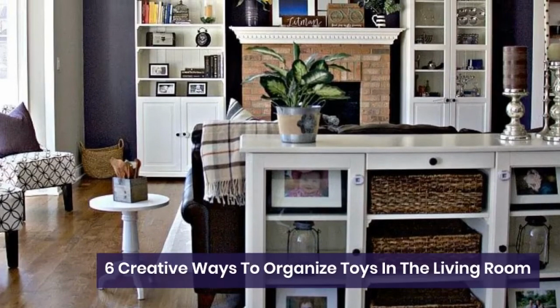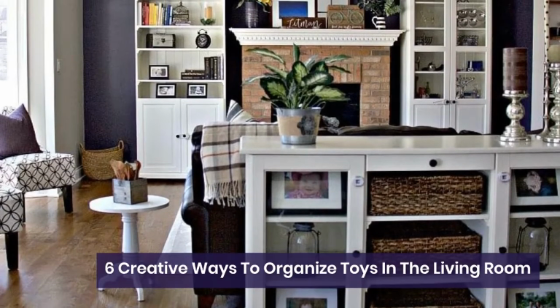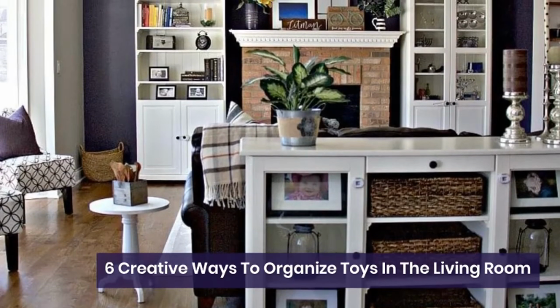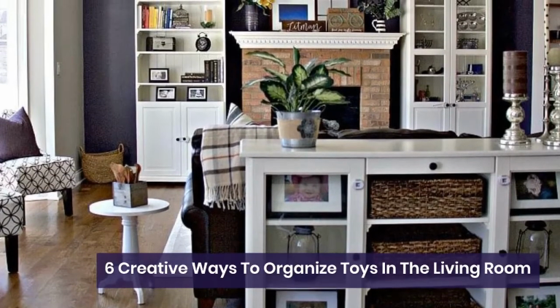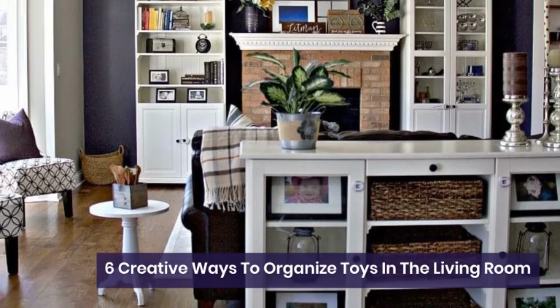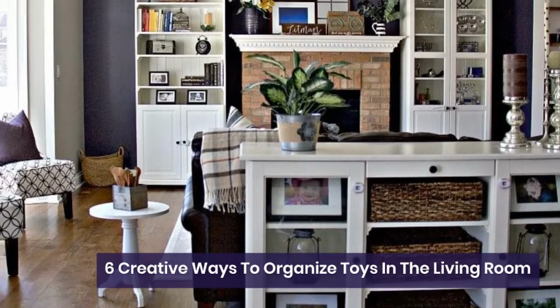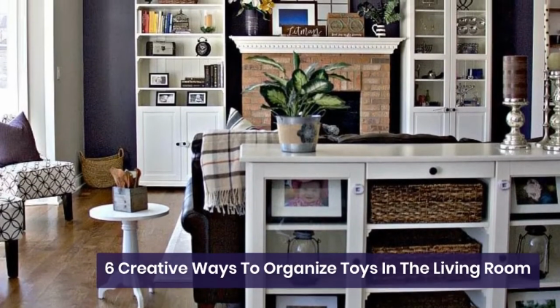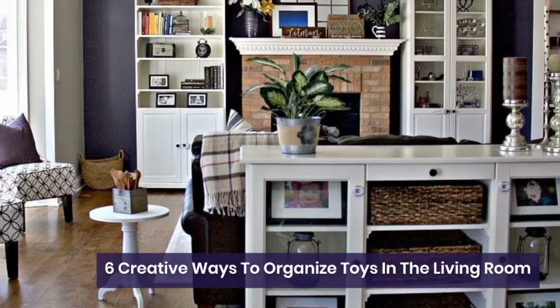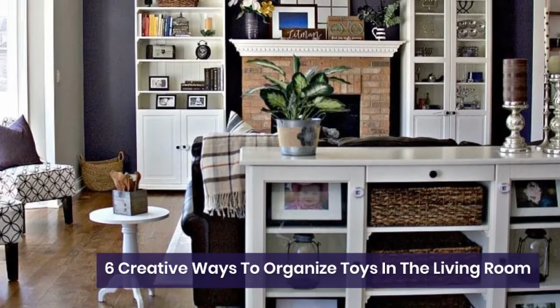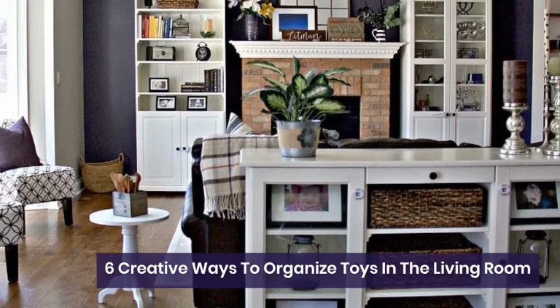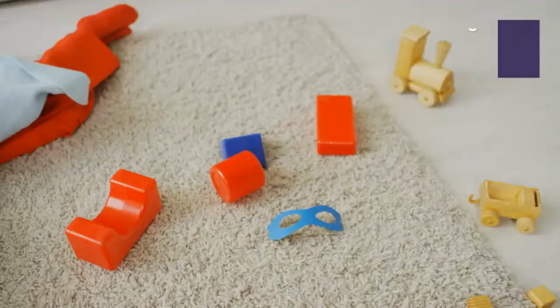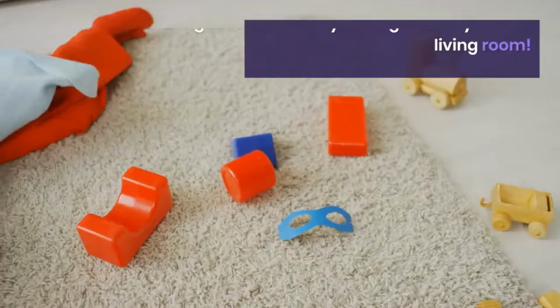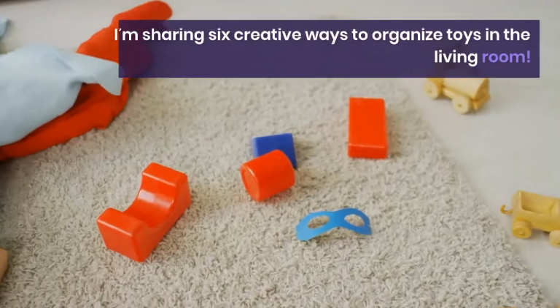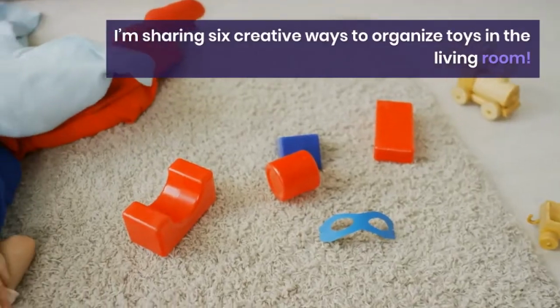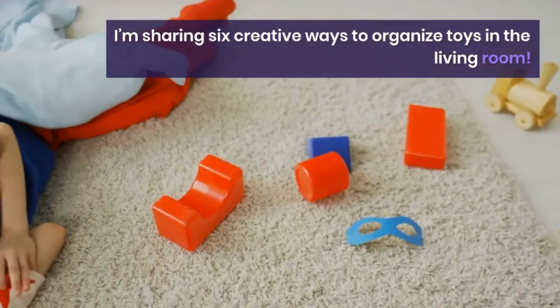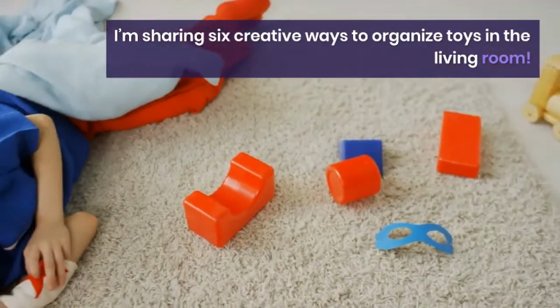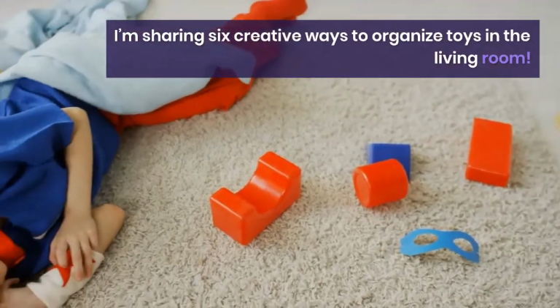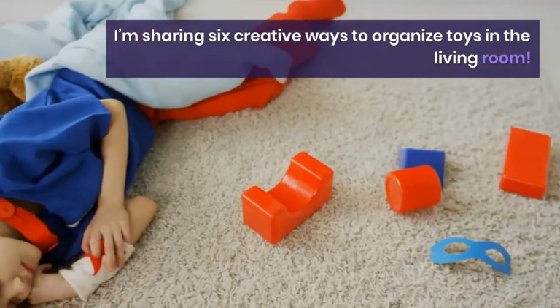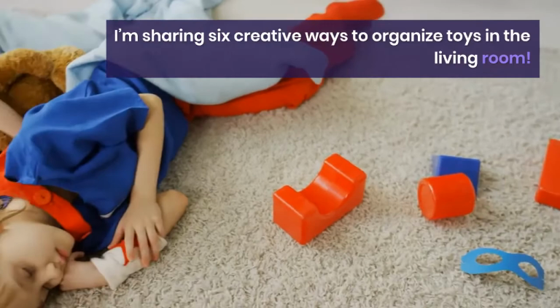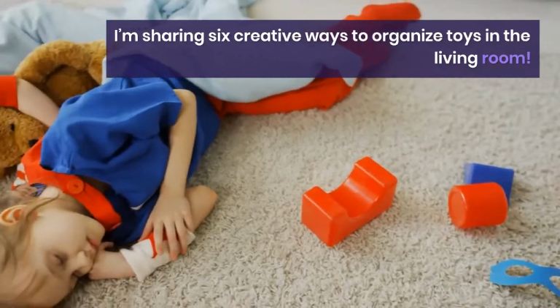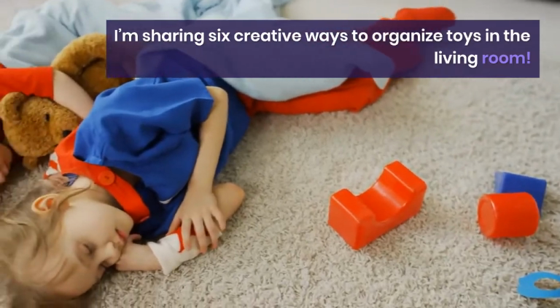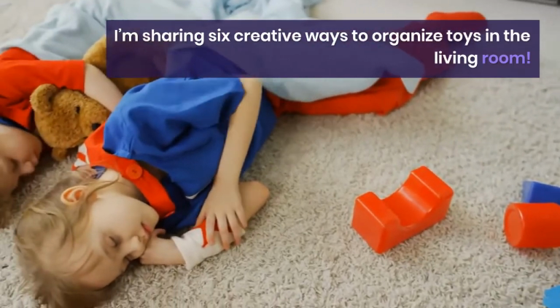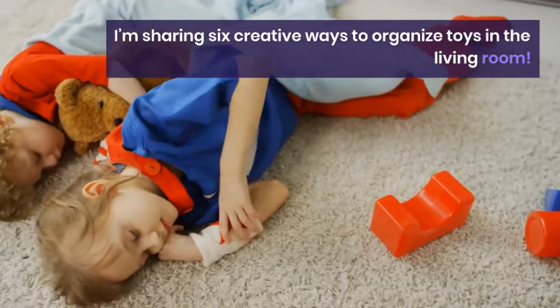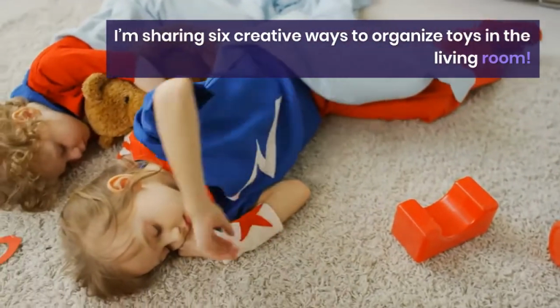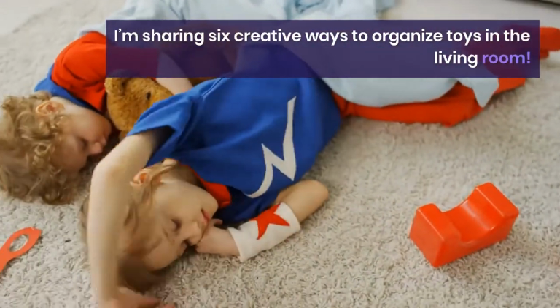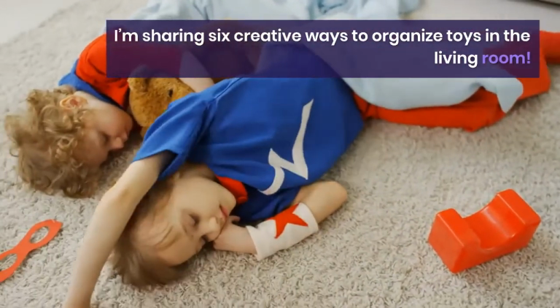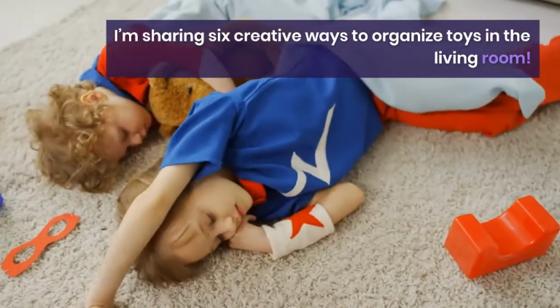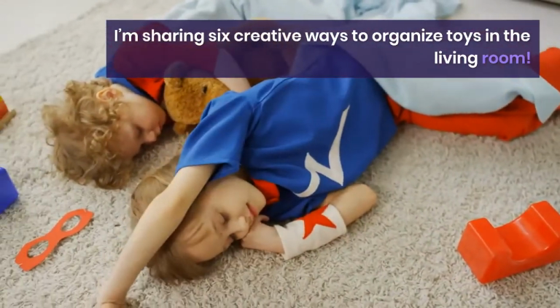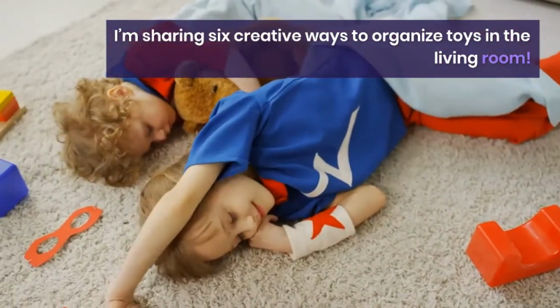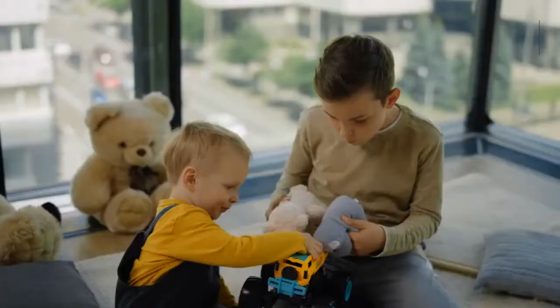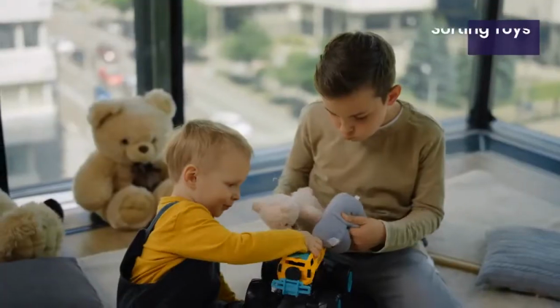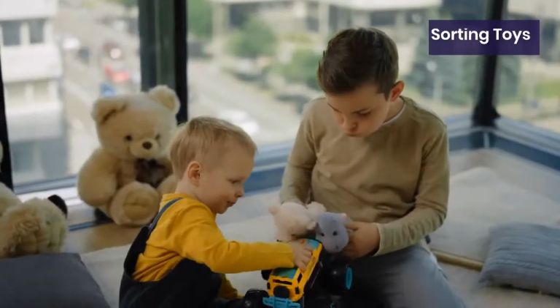Six Creative Ways to Organize Toys in the Living Room. I'm sharing six creative ways to organize toys in your living room.